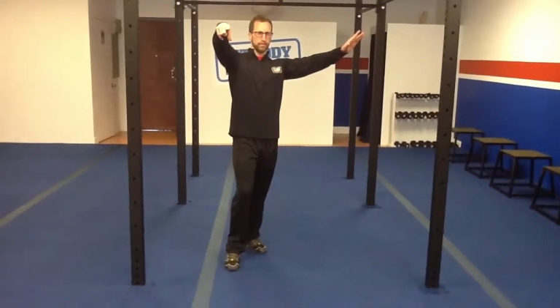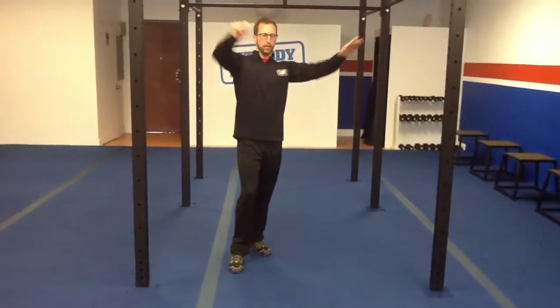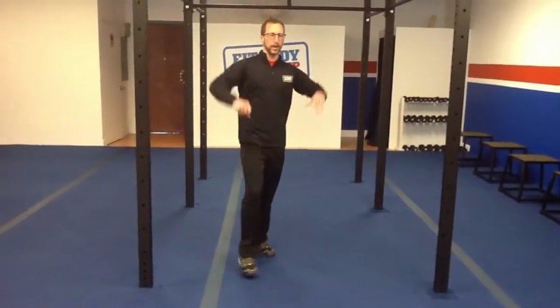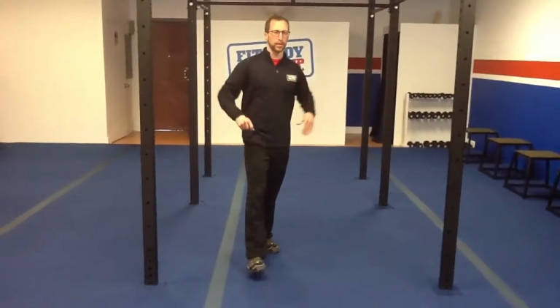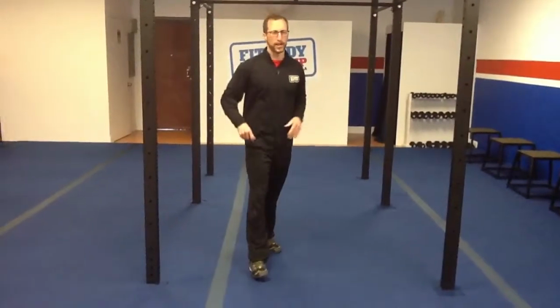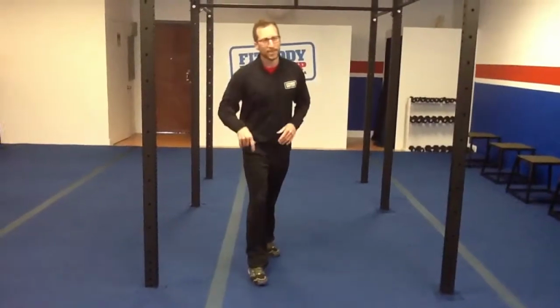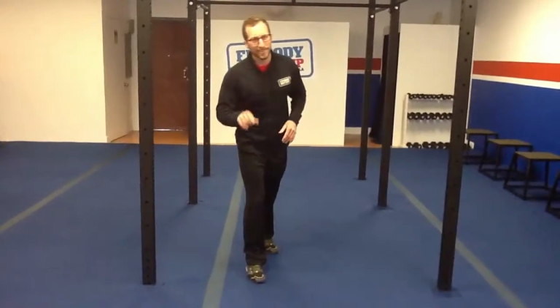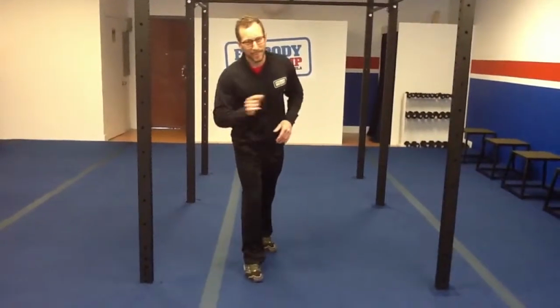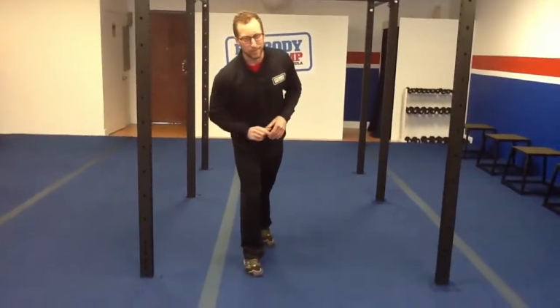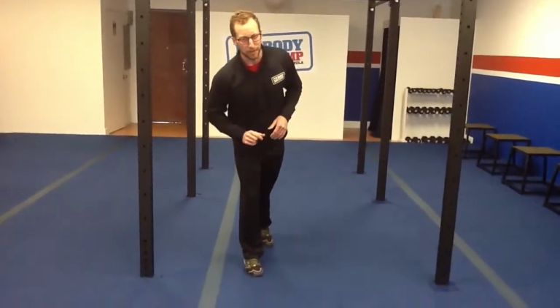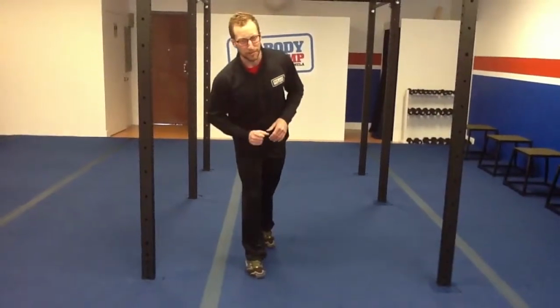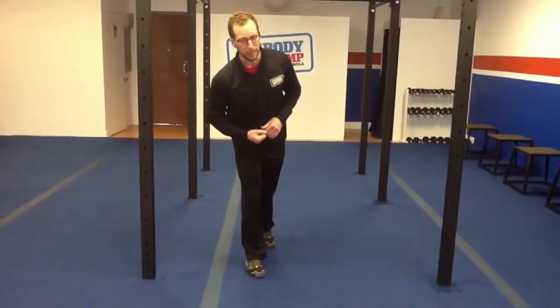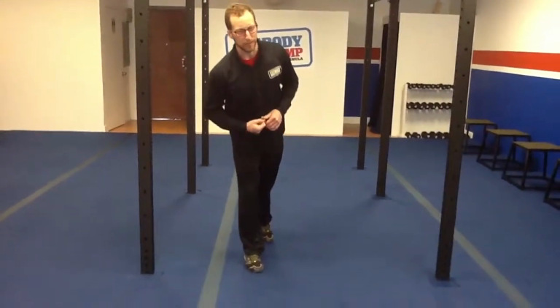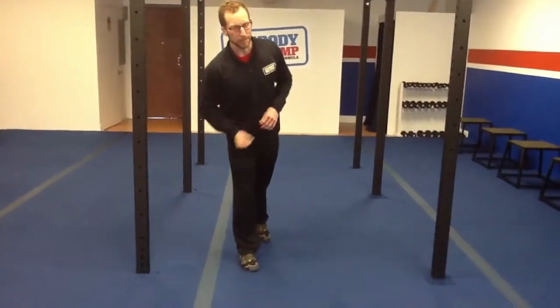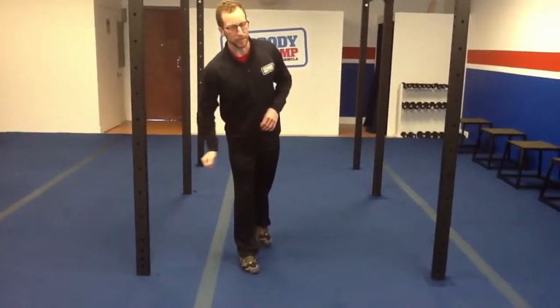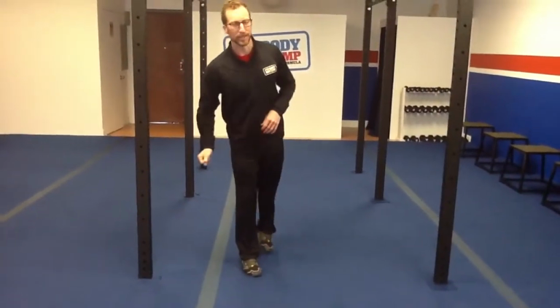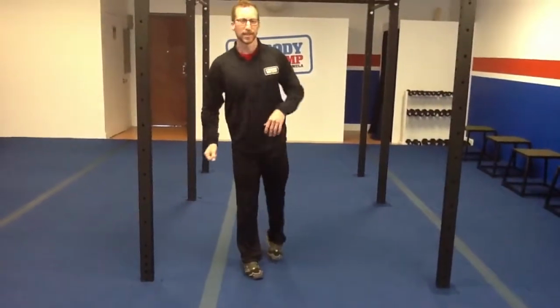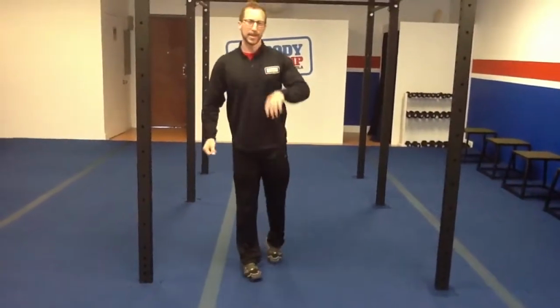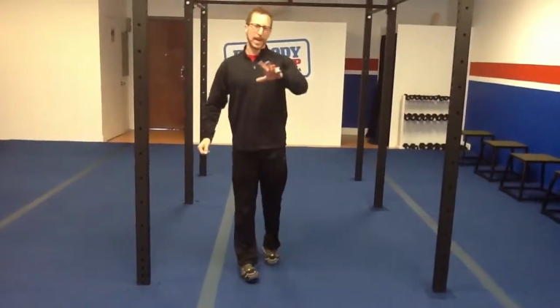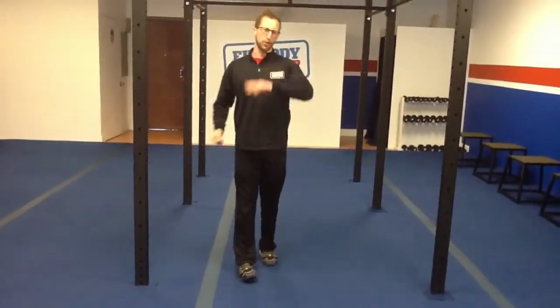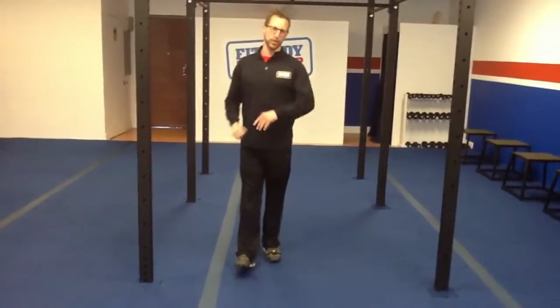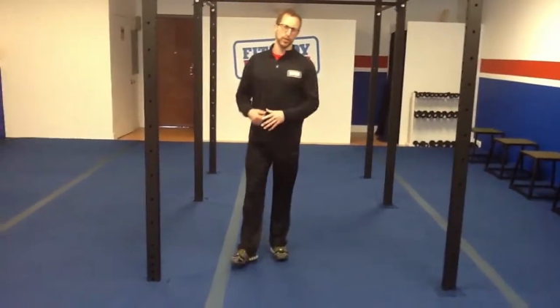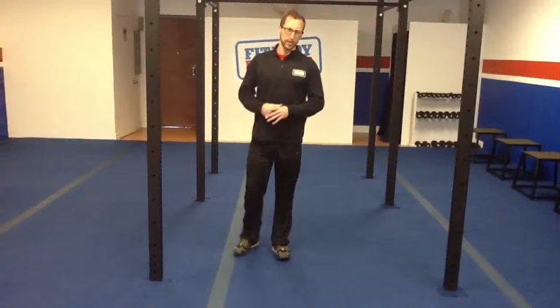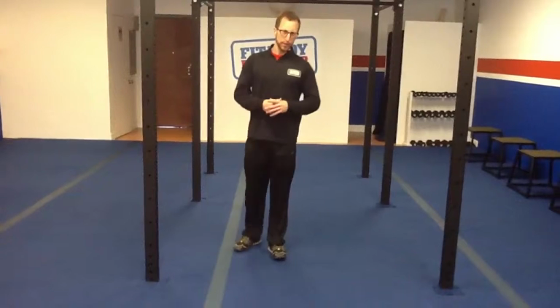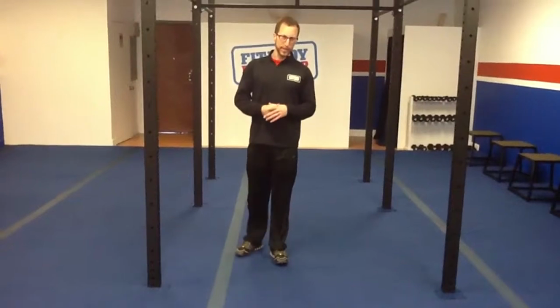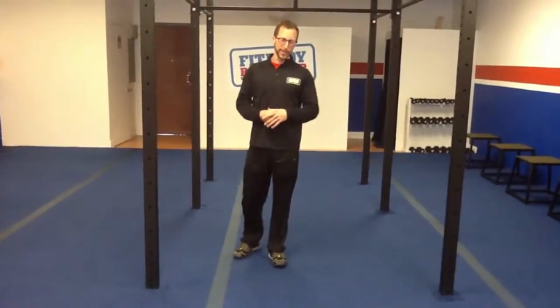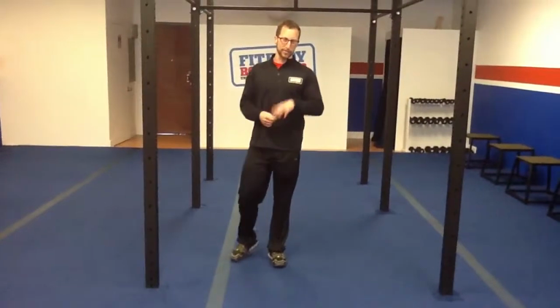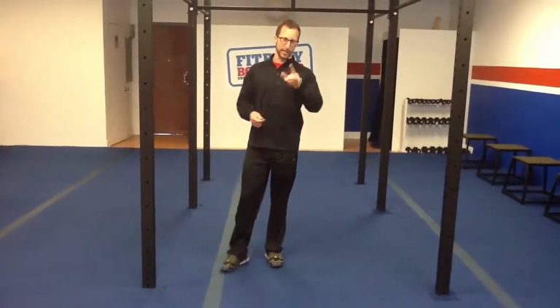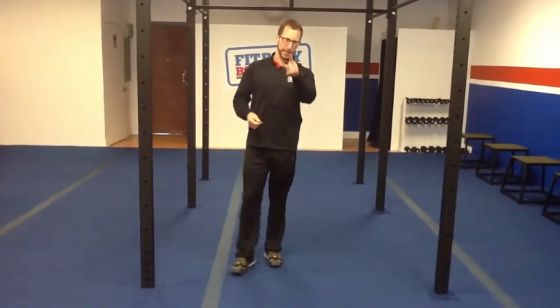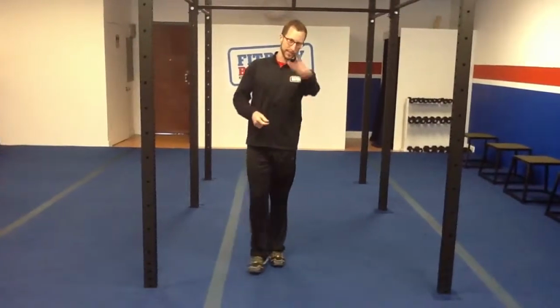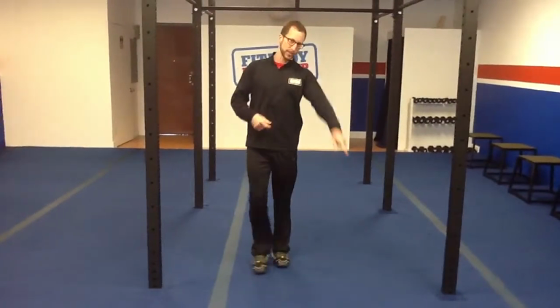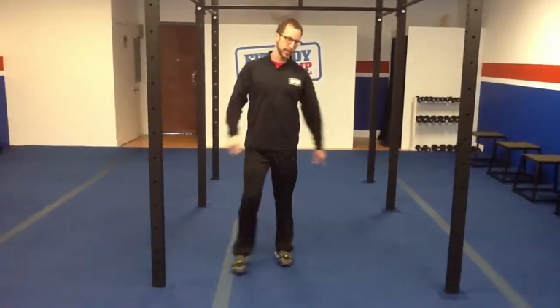Morning everybody, Nicholas Frank, Fit Body Boot Camp Dublin. How are you? I'm really good. Fantastic, good to hear.